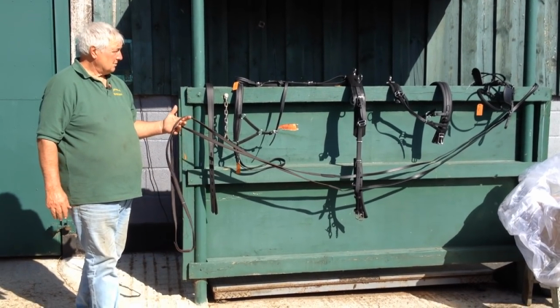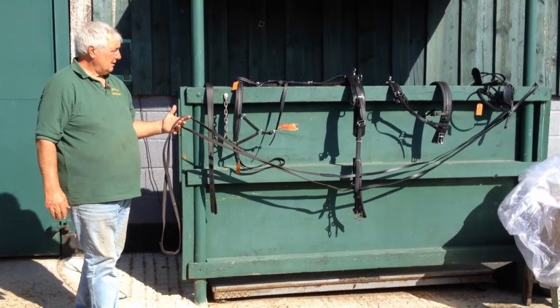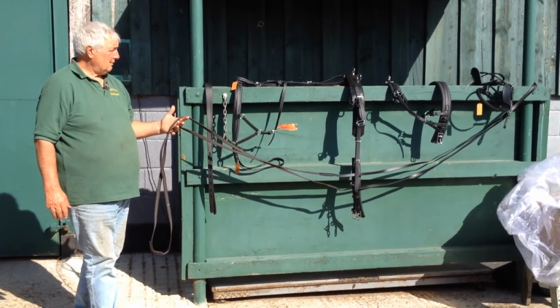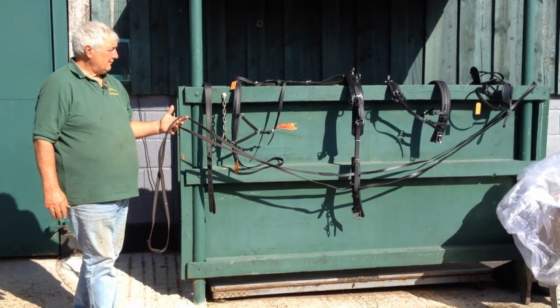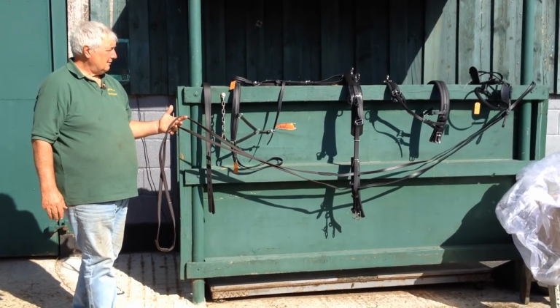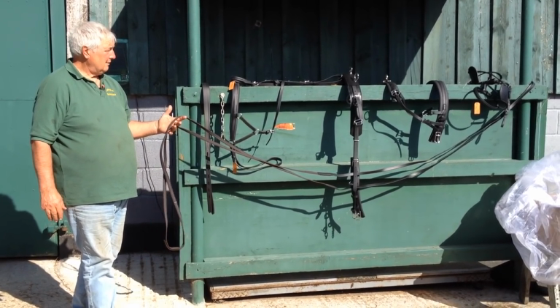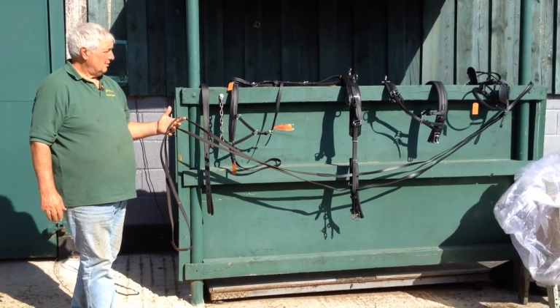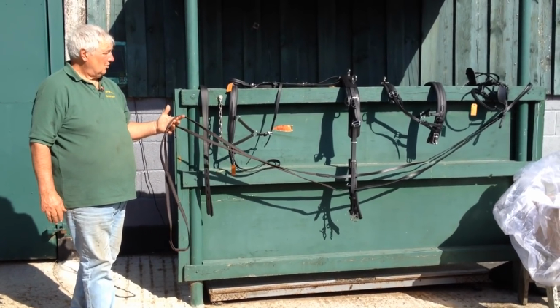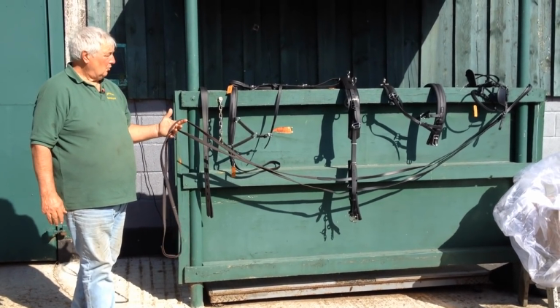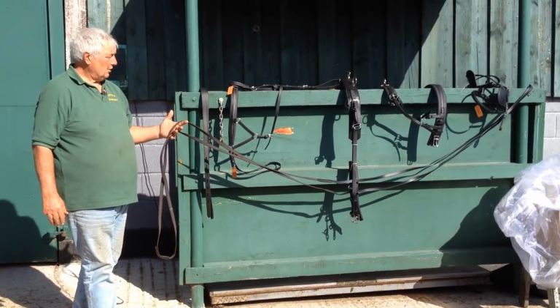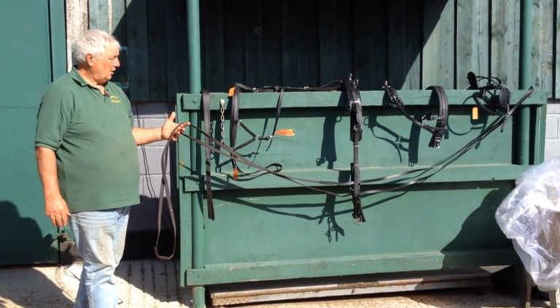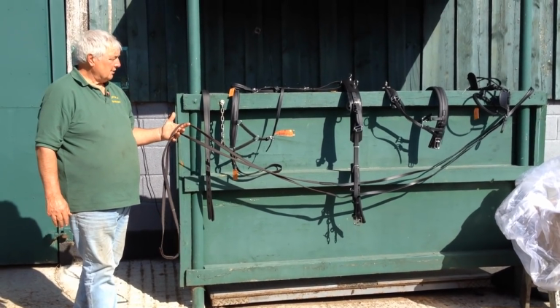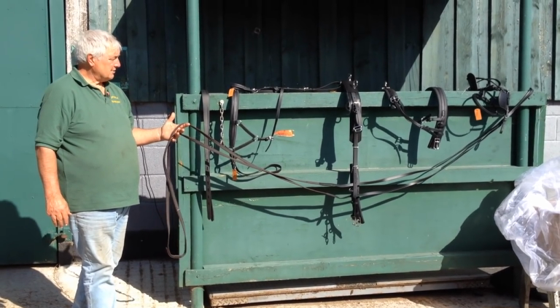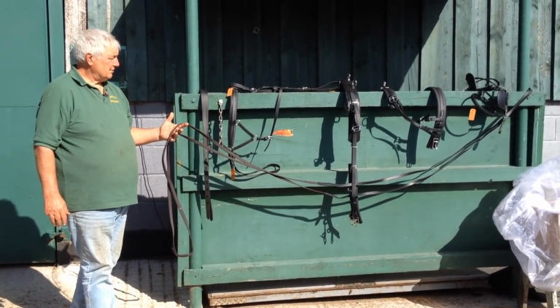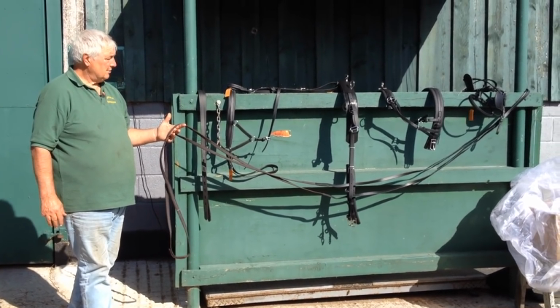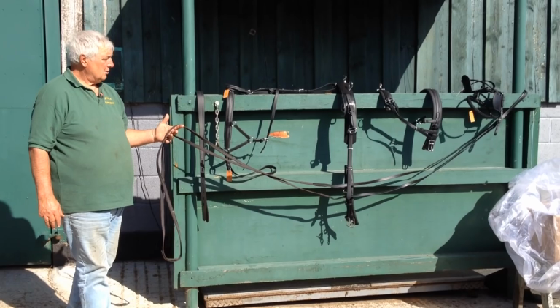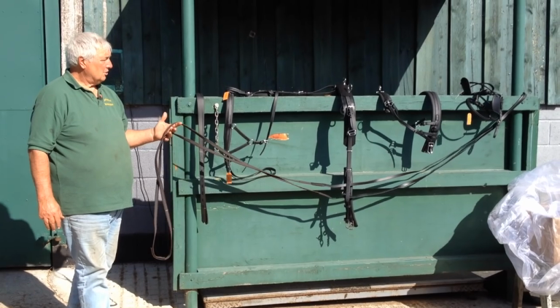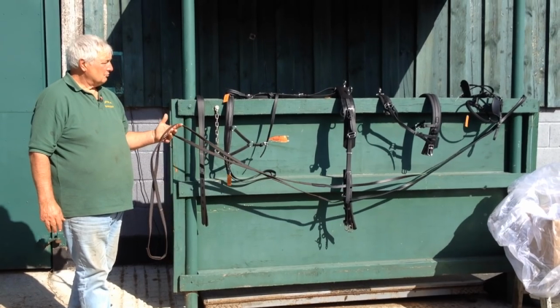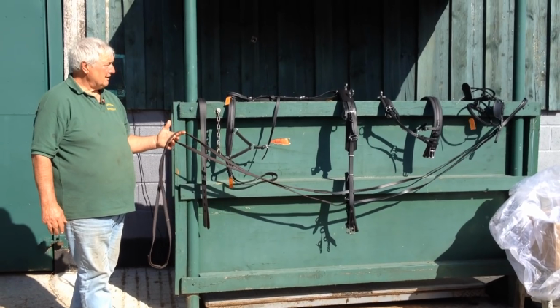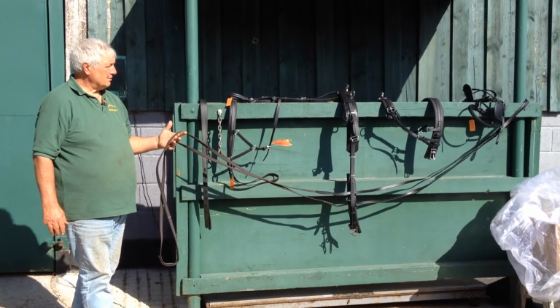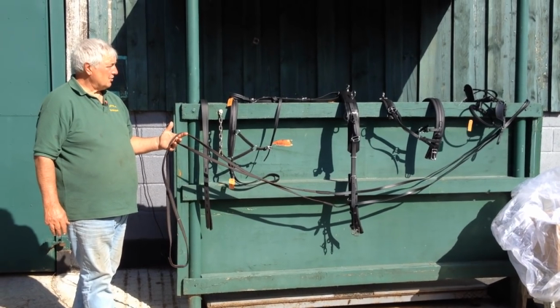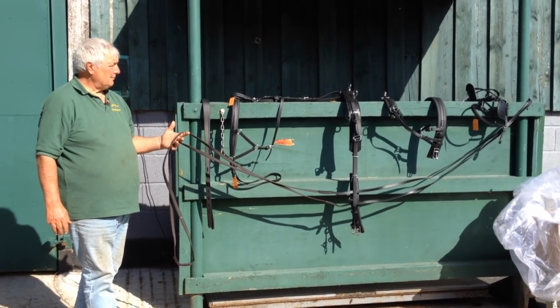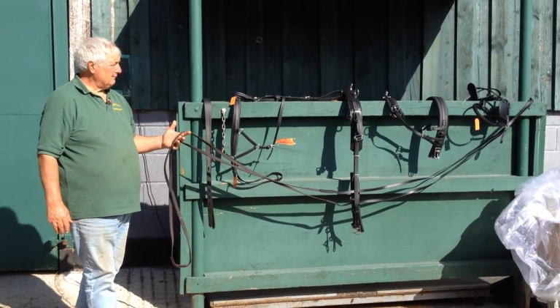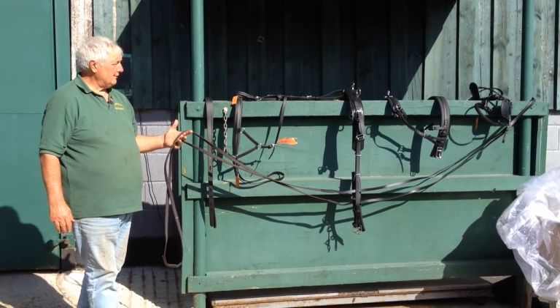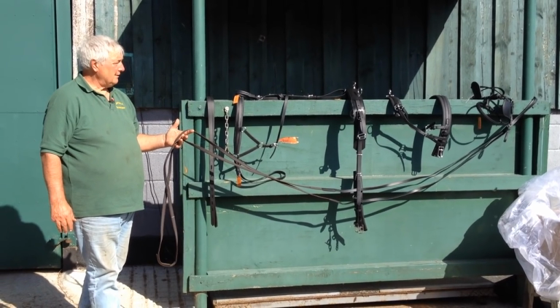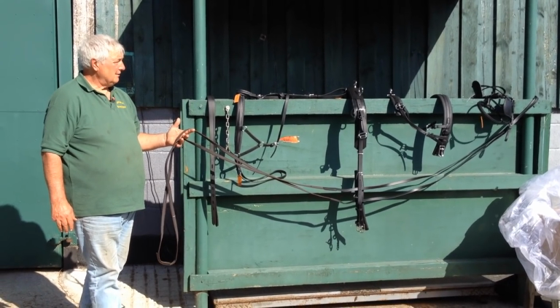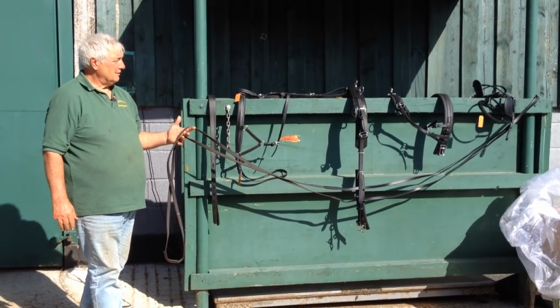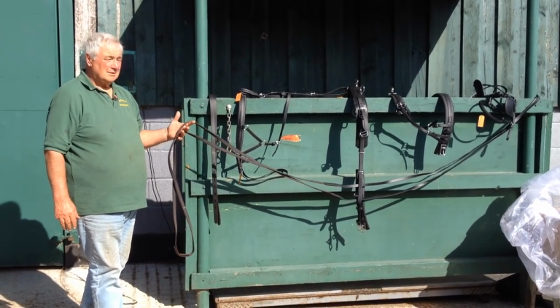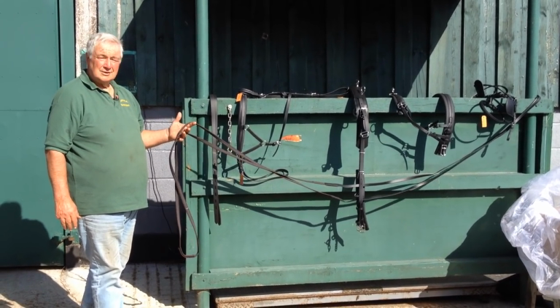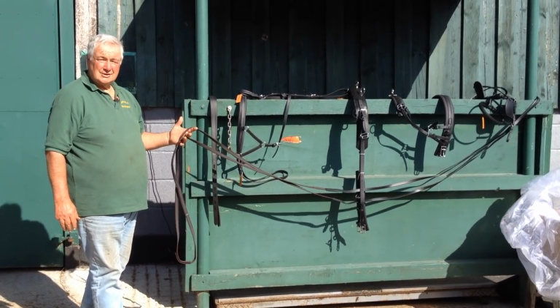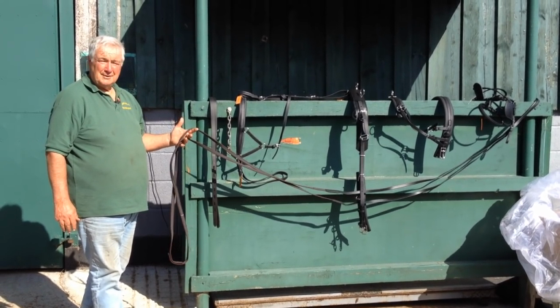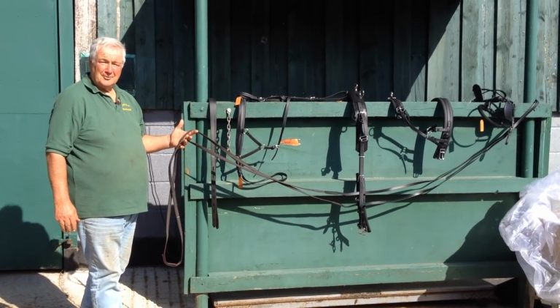So there you have it — all the harness, ready to start being fitted to the pony.